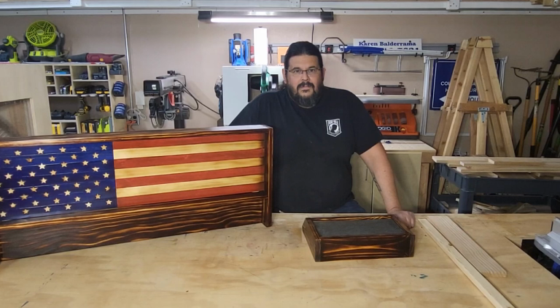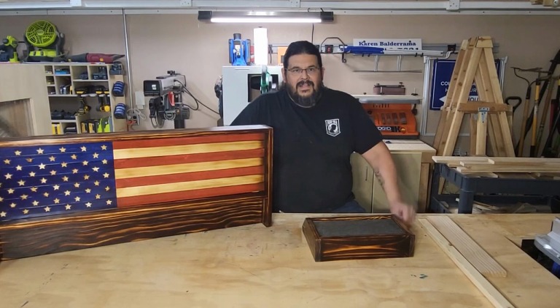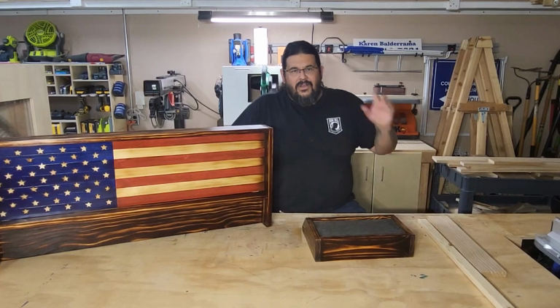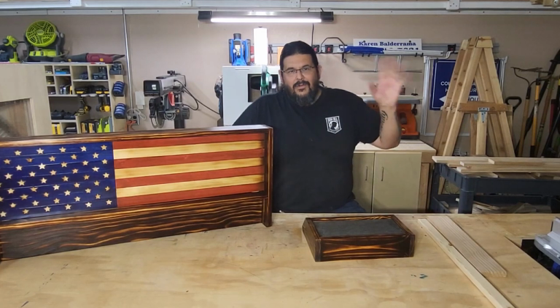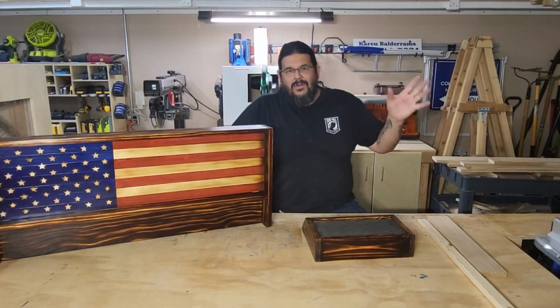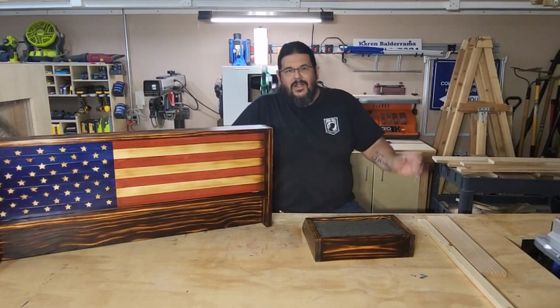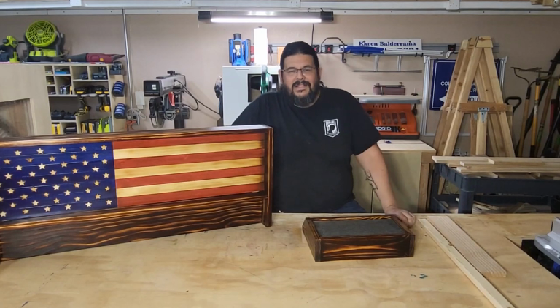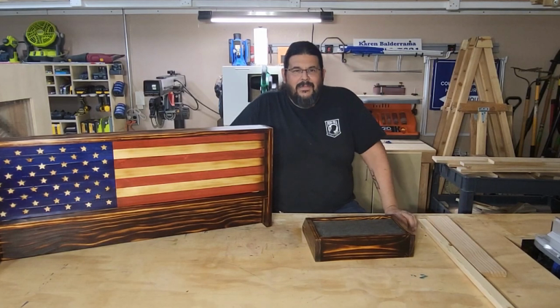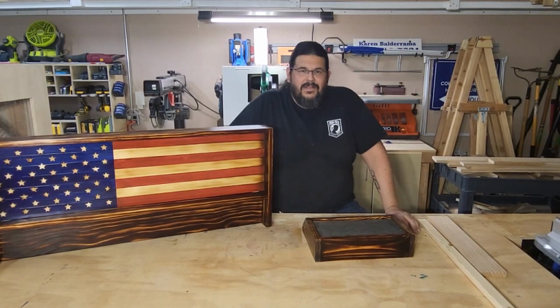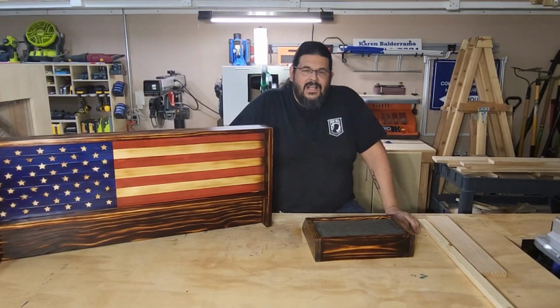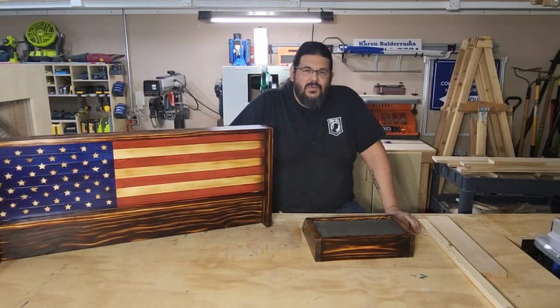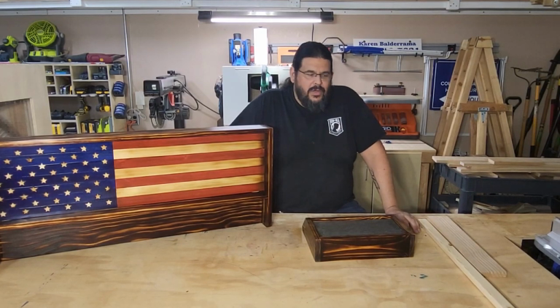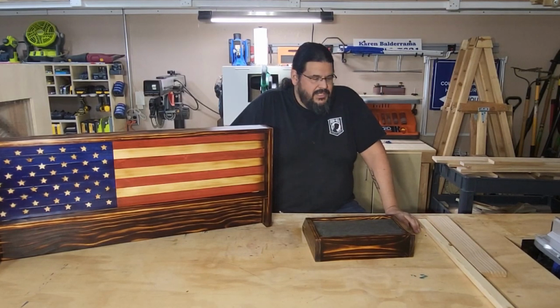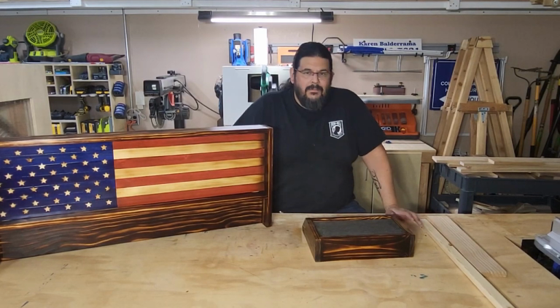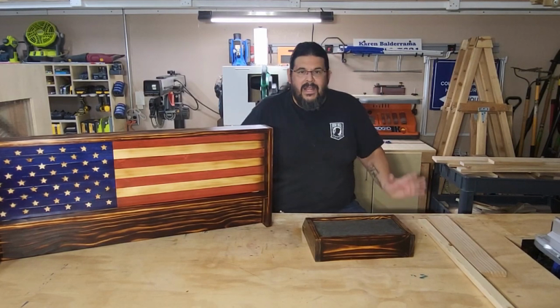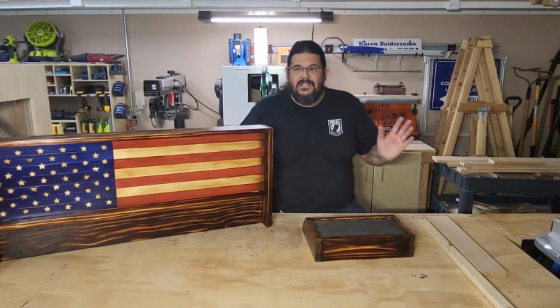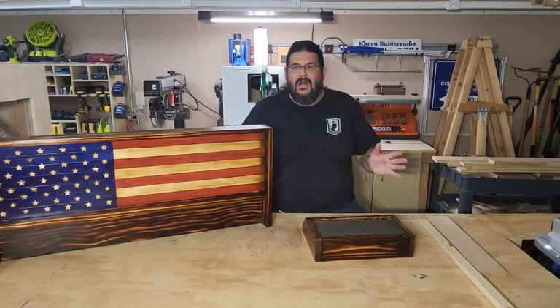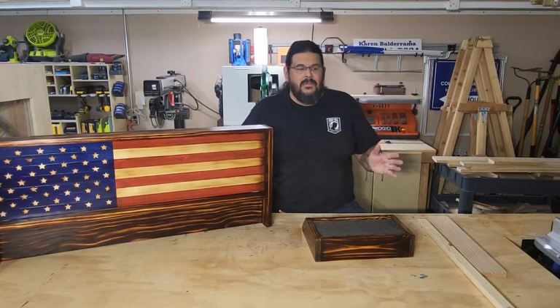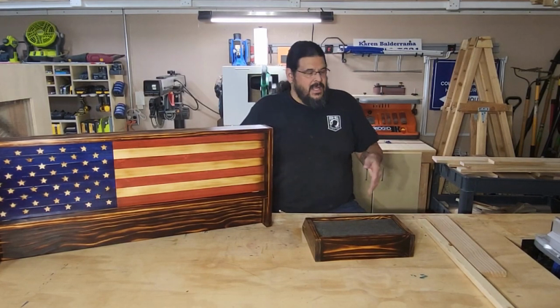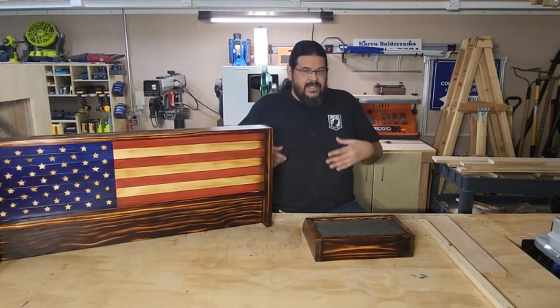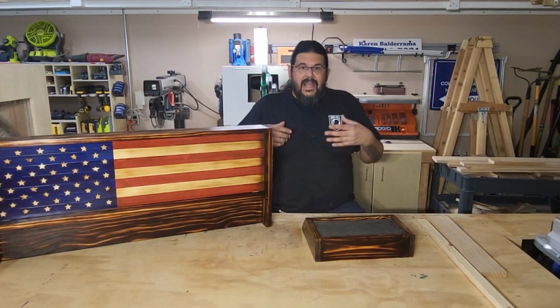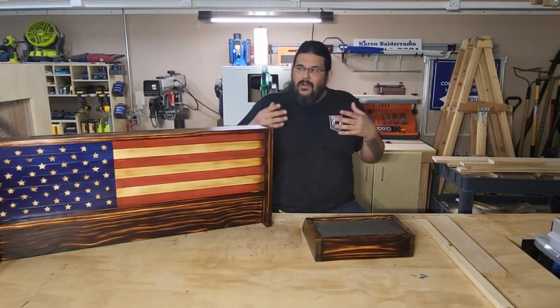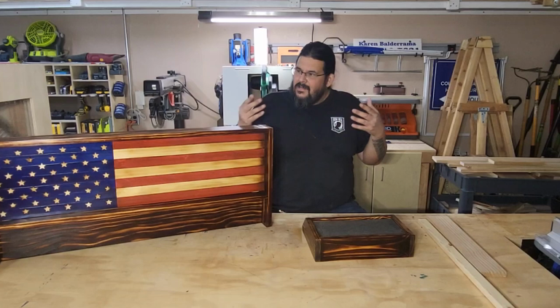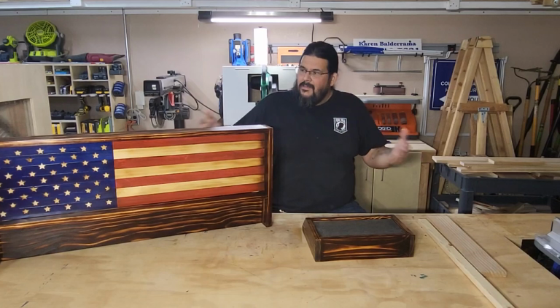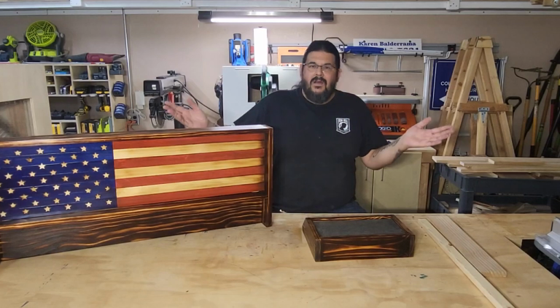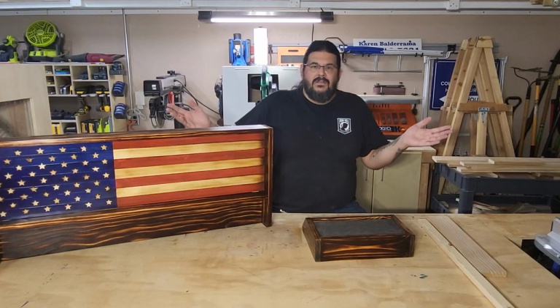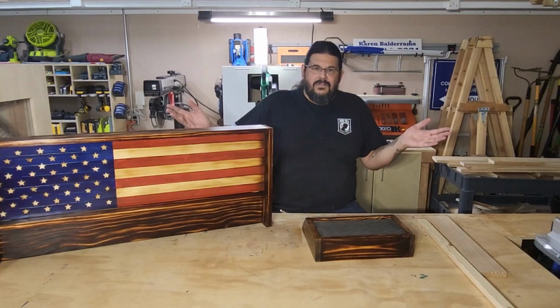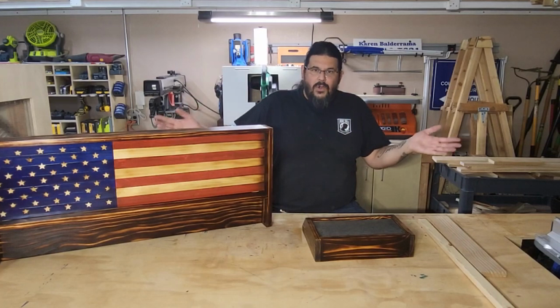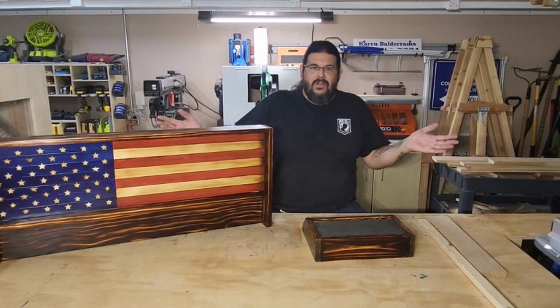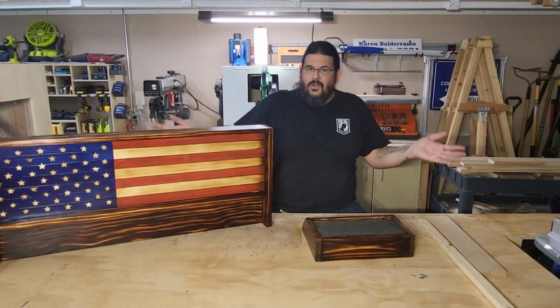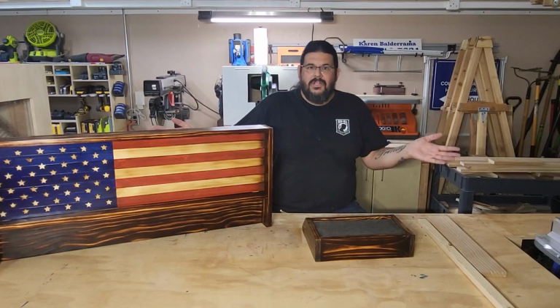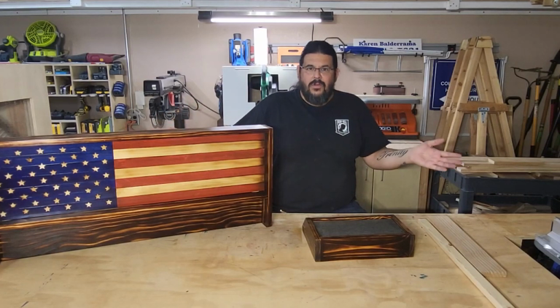How's it going everyone? Welcome back to the Maverick Designs Woodworking Shop. My name is Tom and today we're going to talk about burning or torching wood.